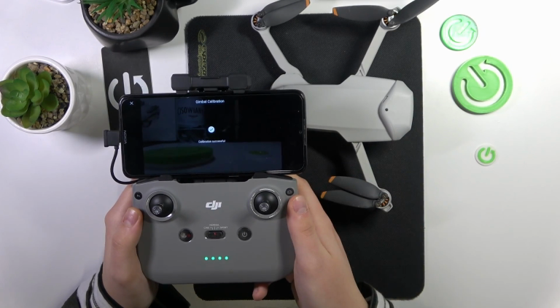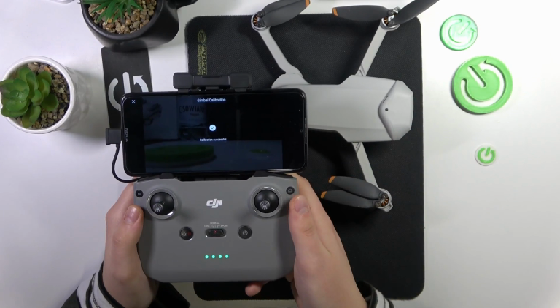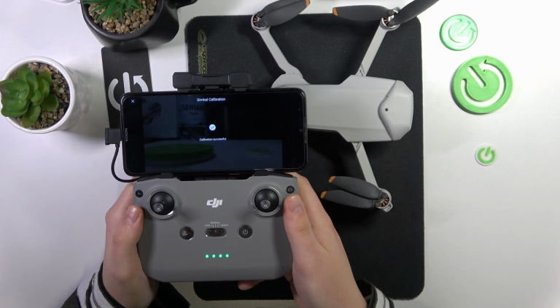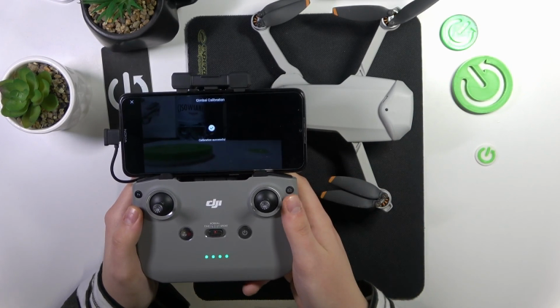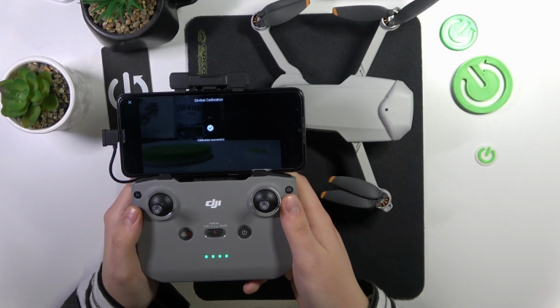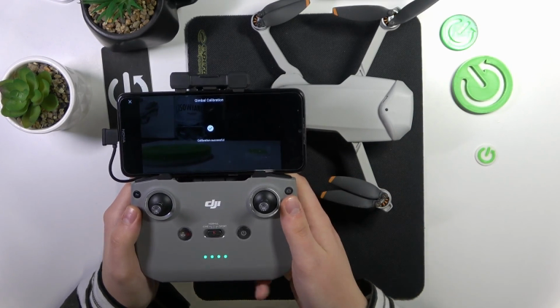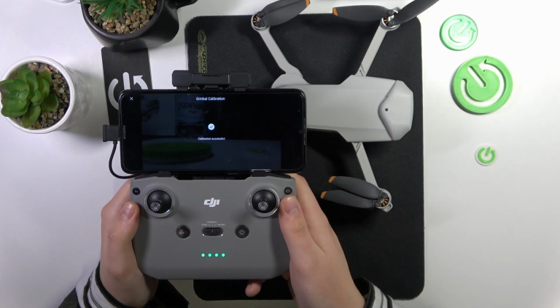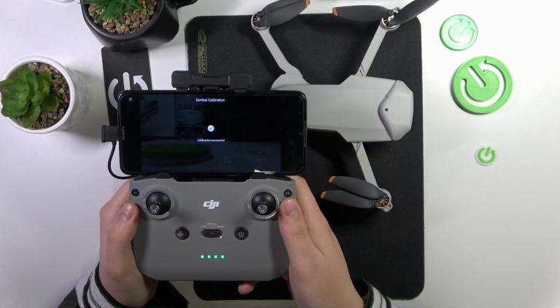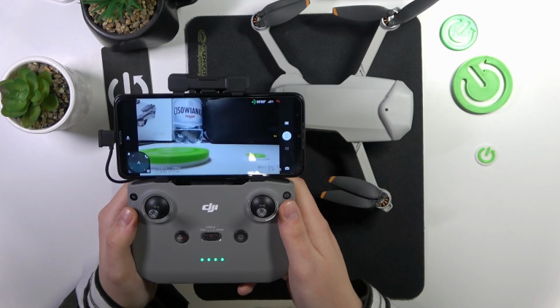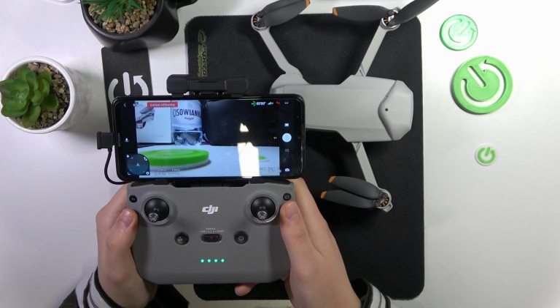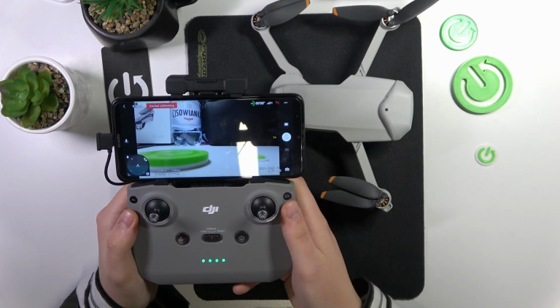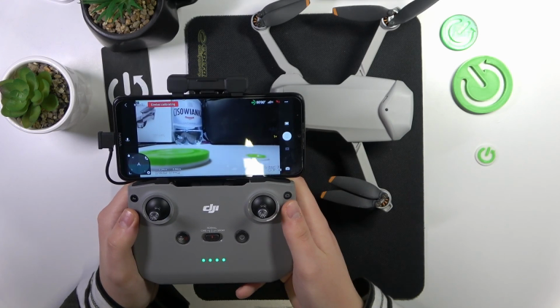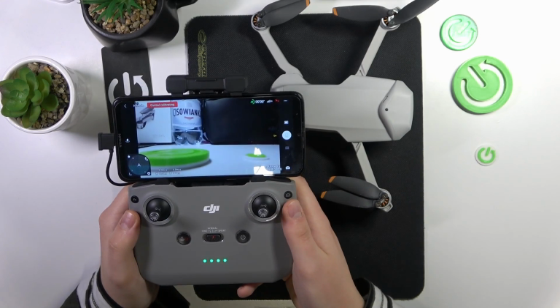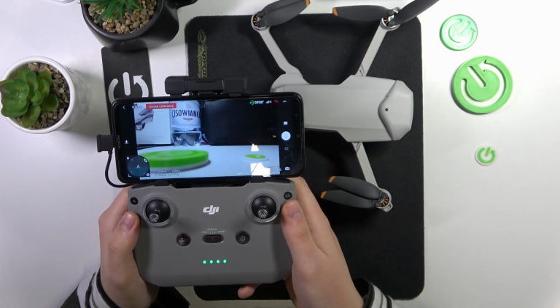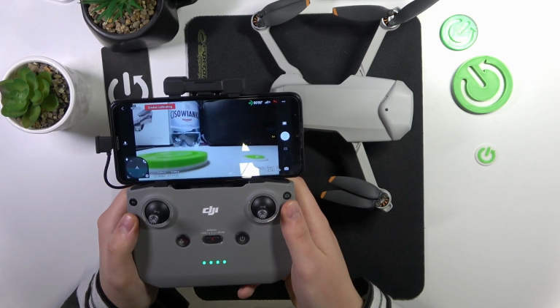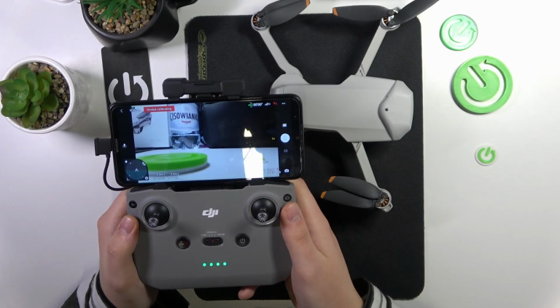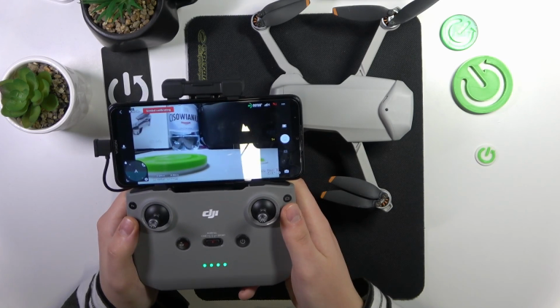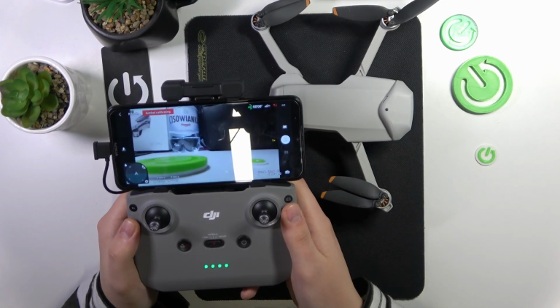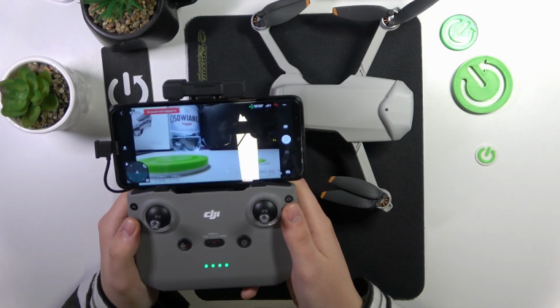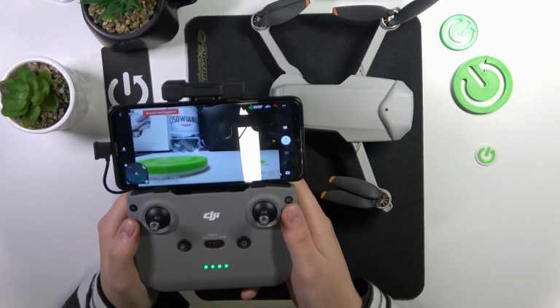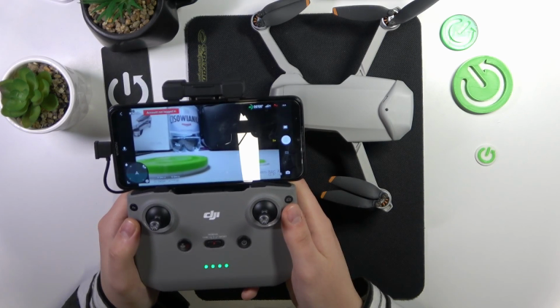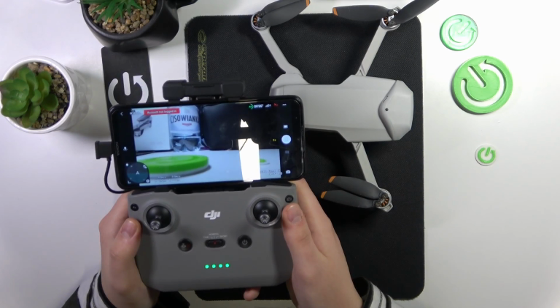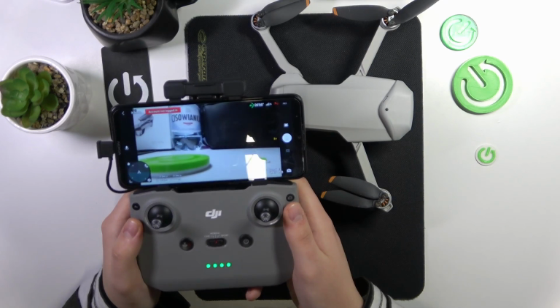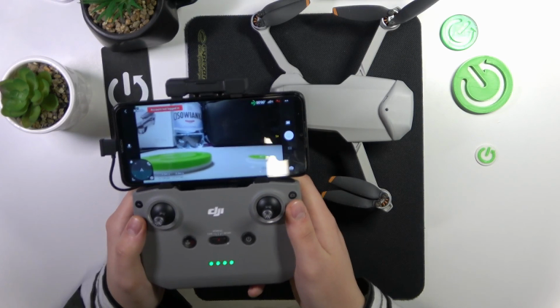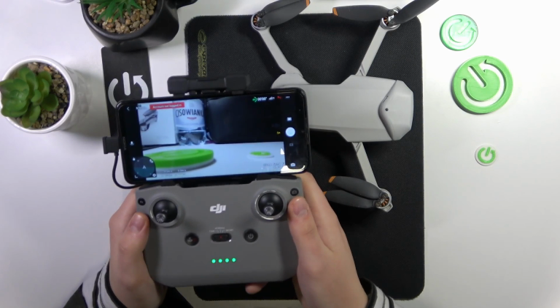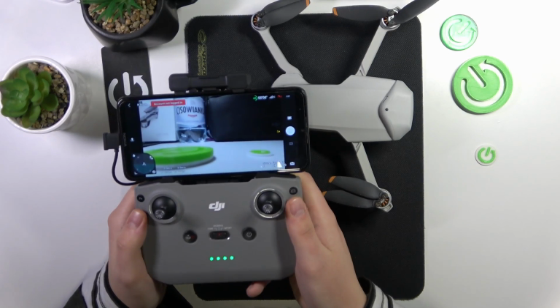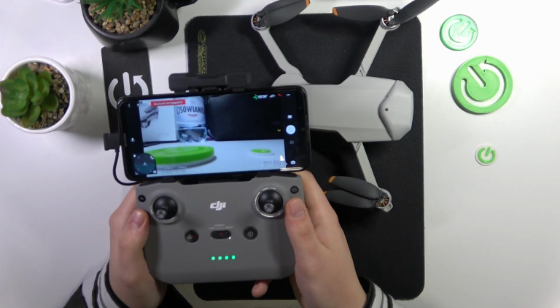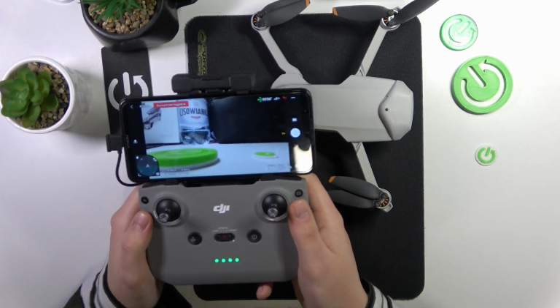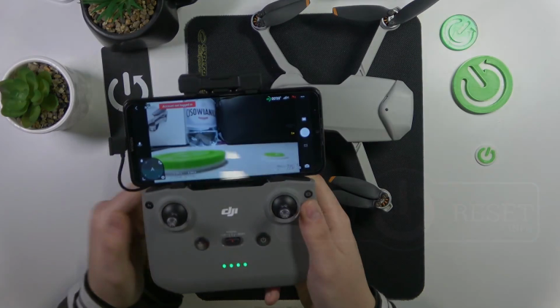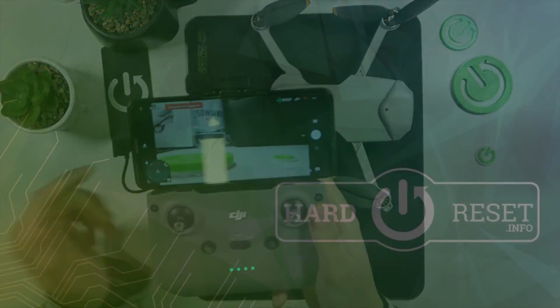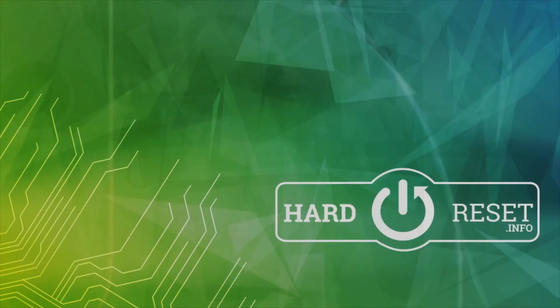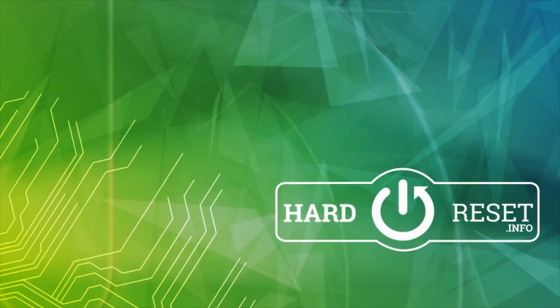And as you can see, the calibration went successfully. So thanks for watching, thanks for your attention, and bye-bye!